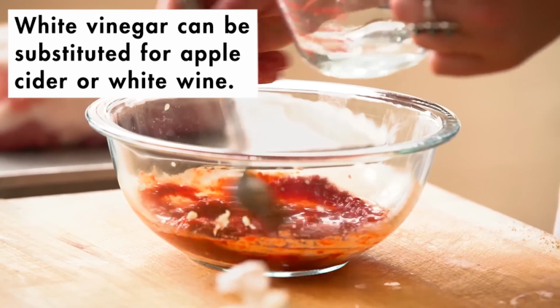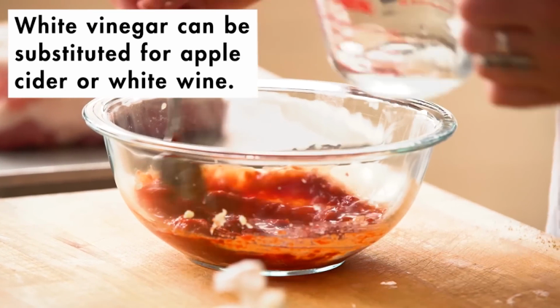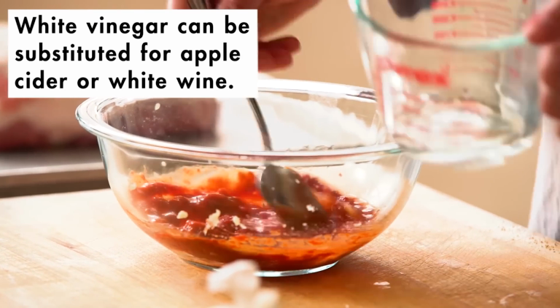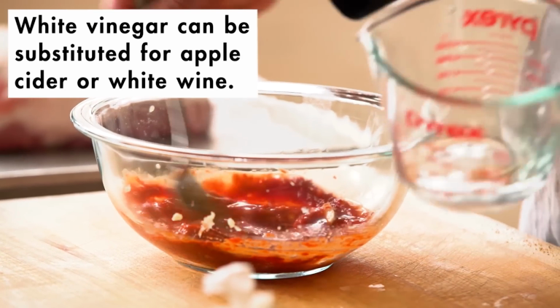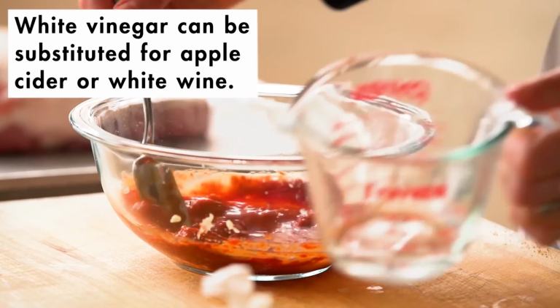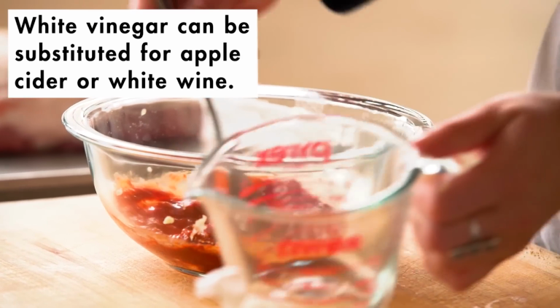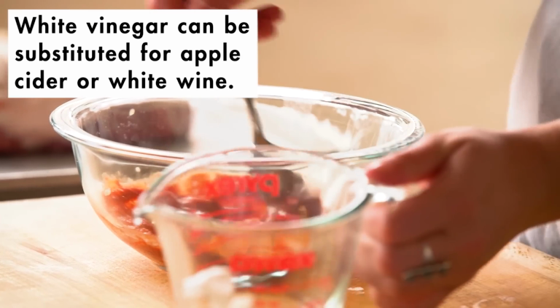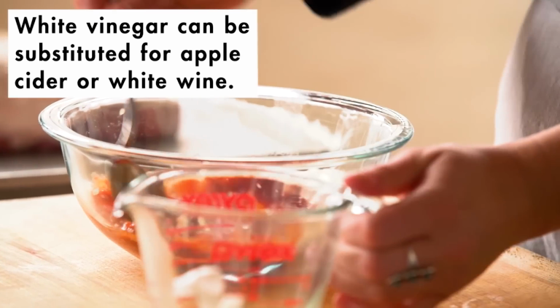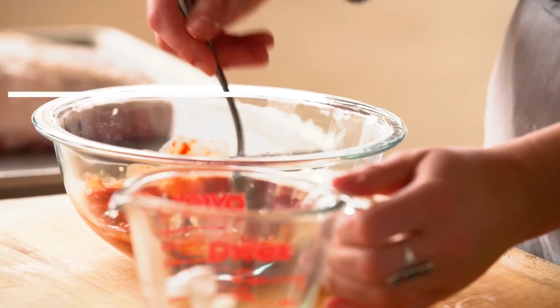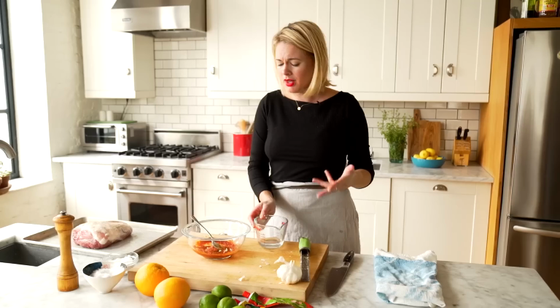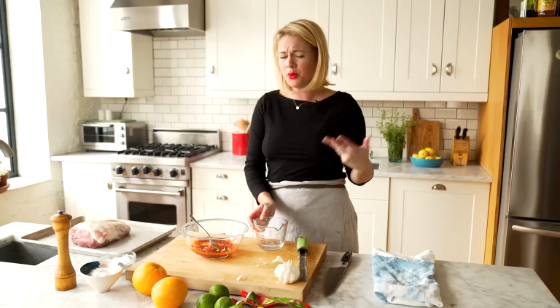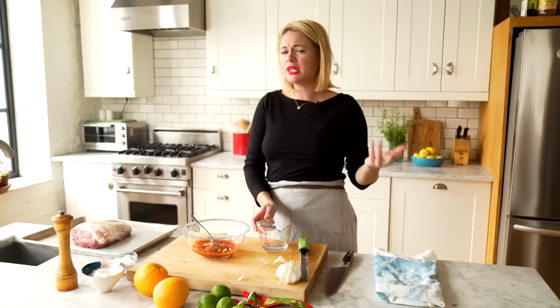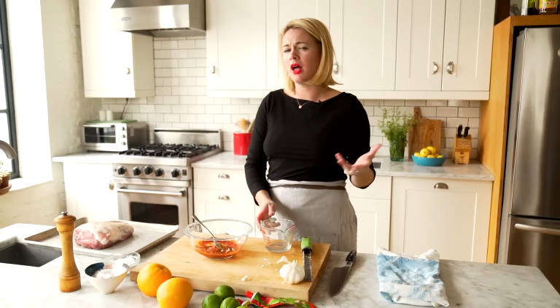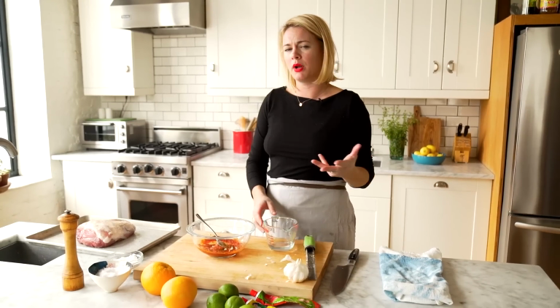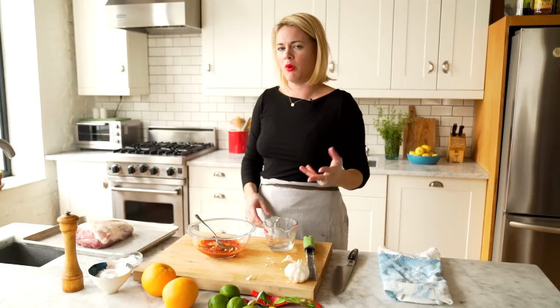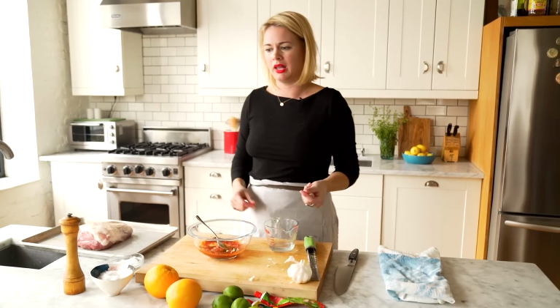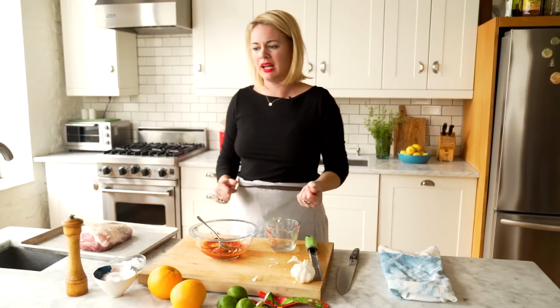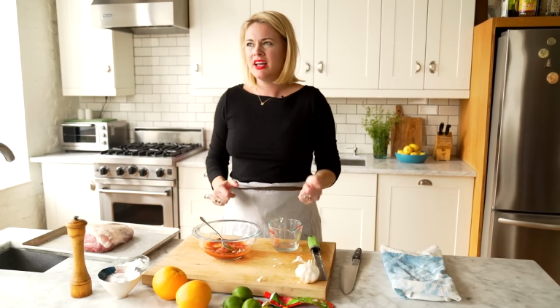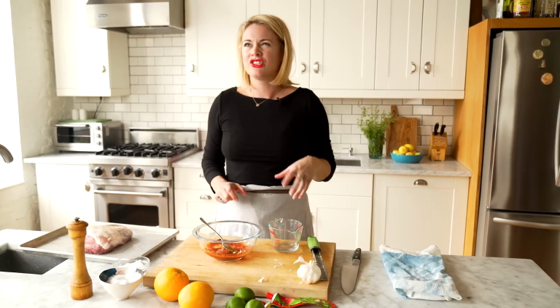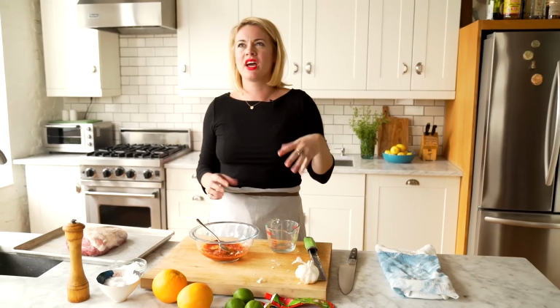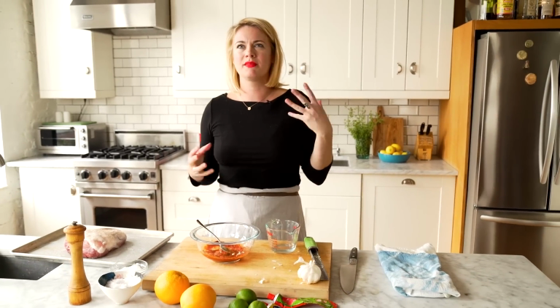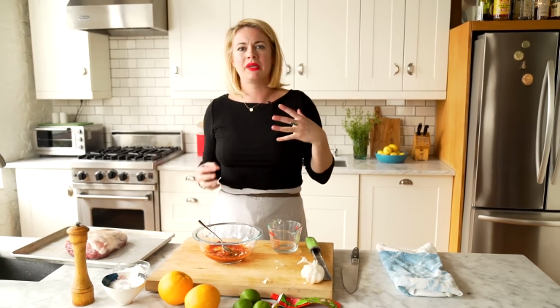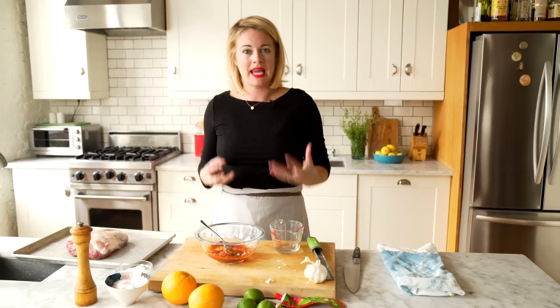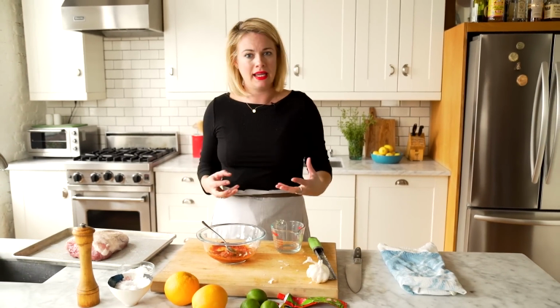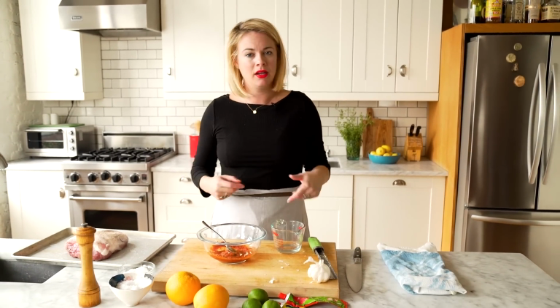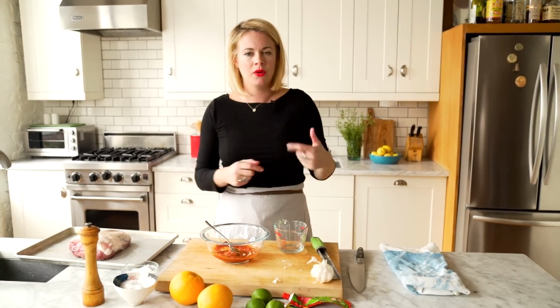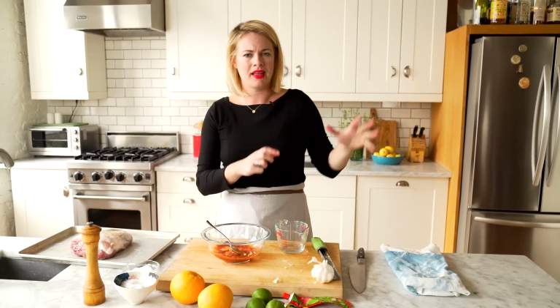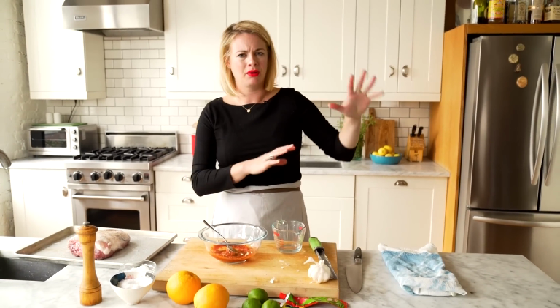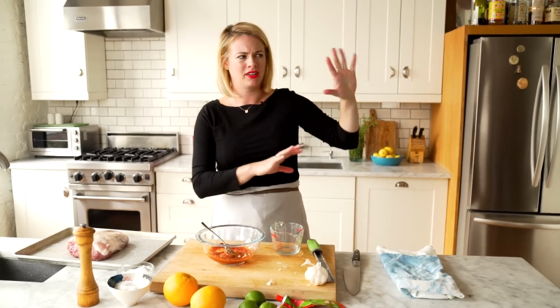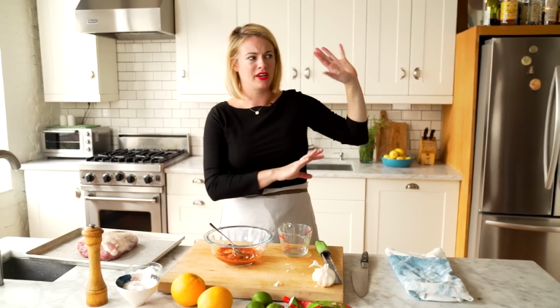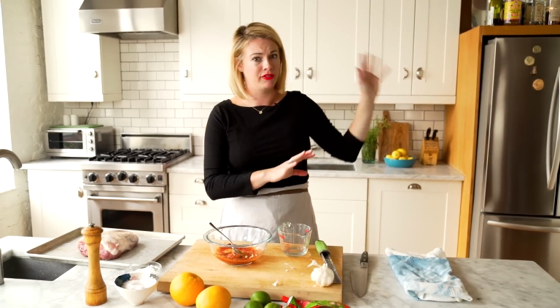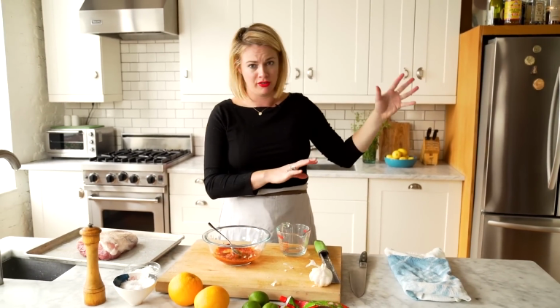I'm gonna add some vinegar. You're like, isn't that just for dying Easter eggs? I cook with it a lot when I want just something really tangy without a ton of flavor.